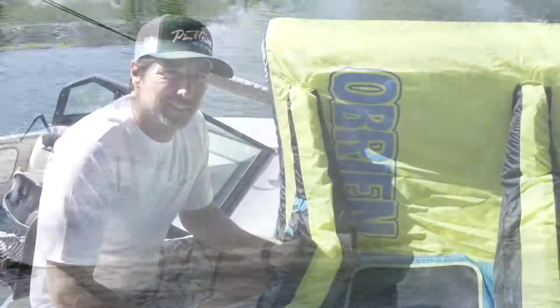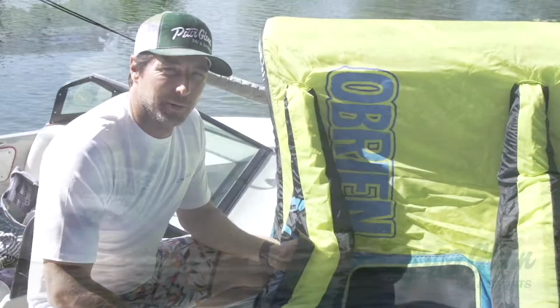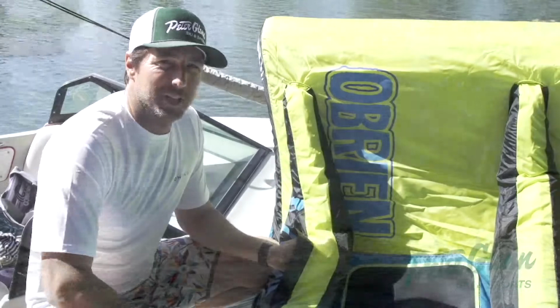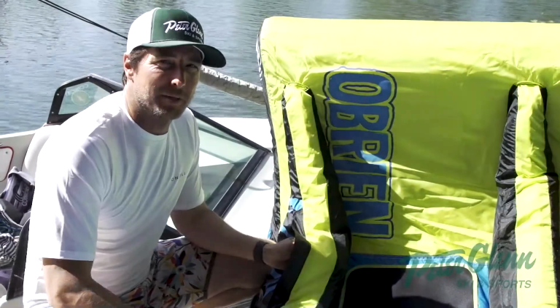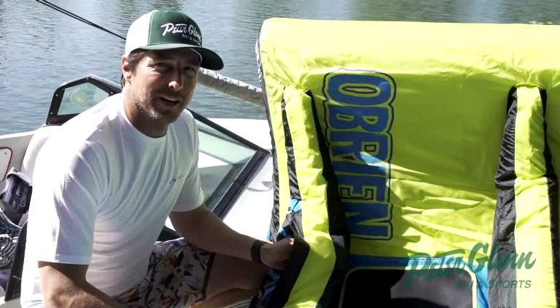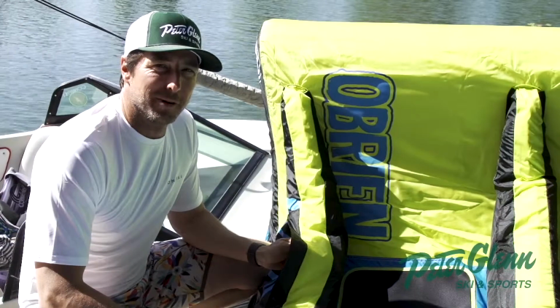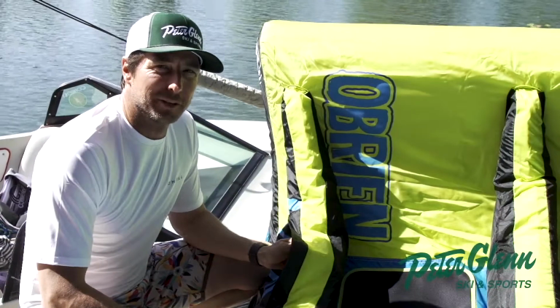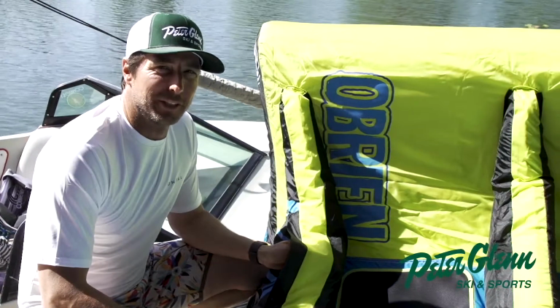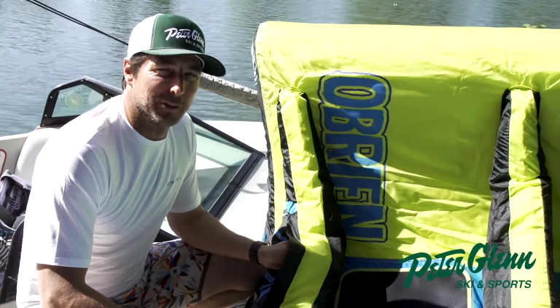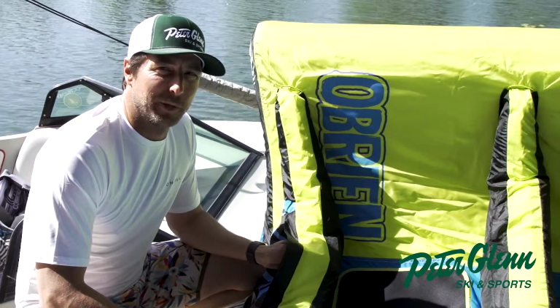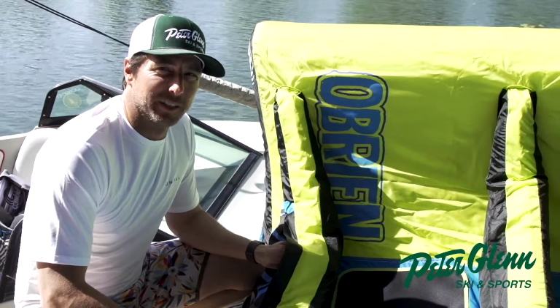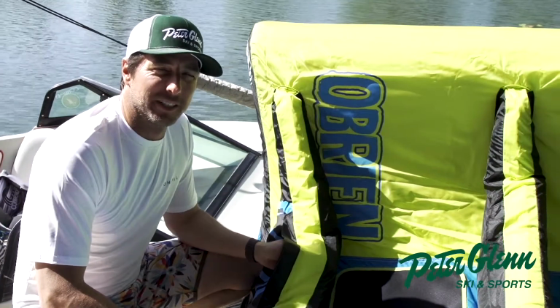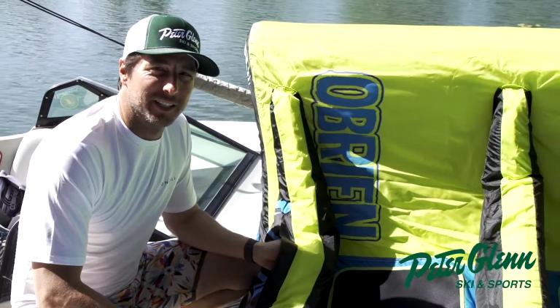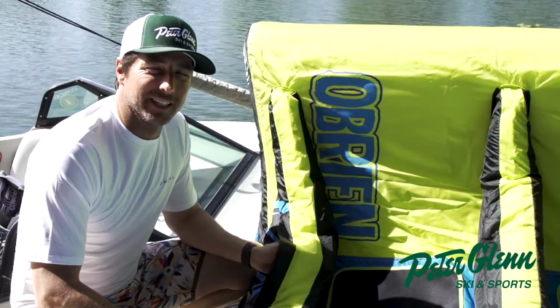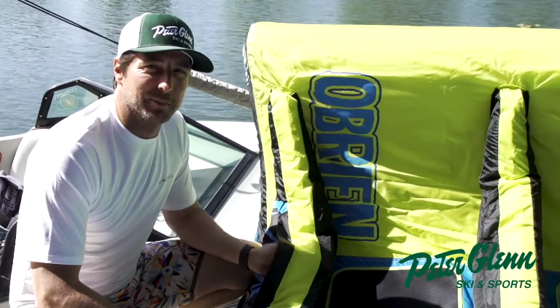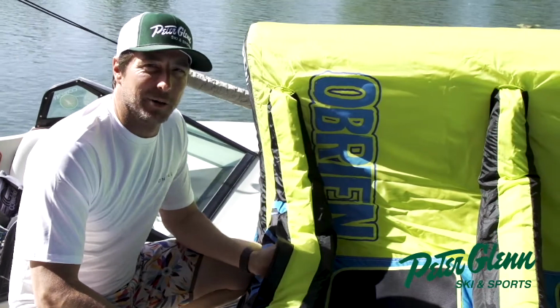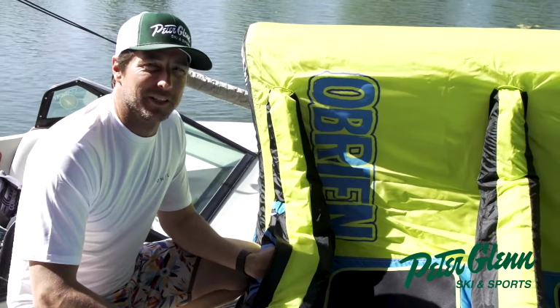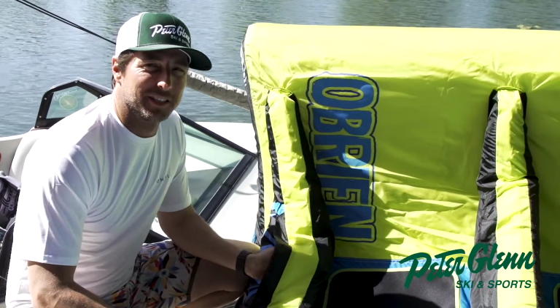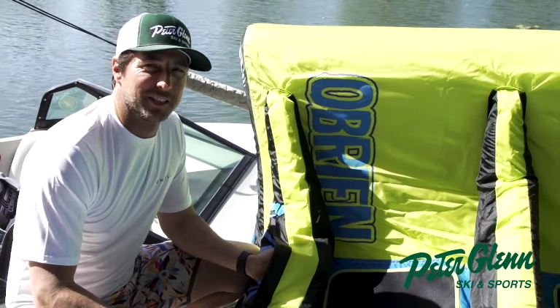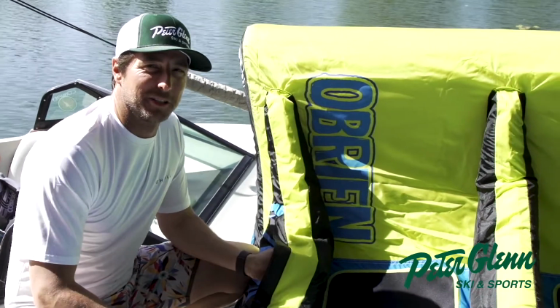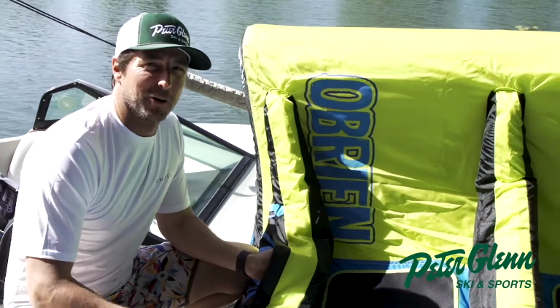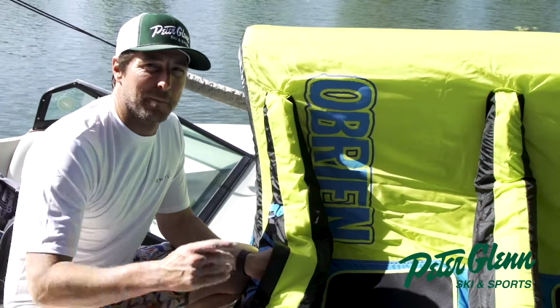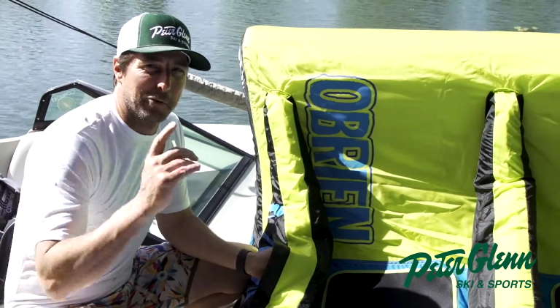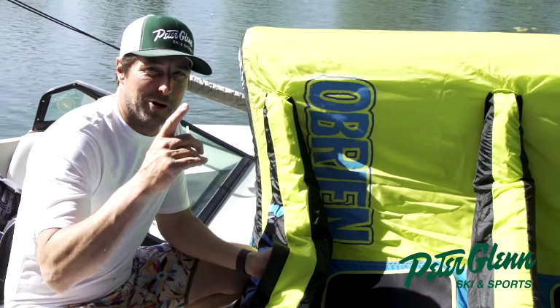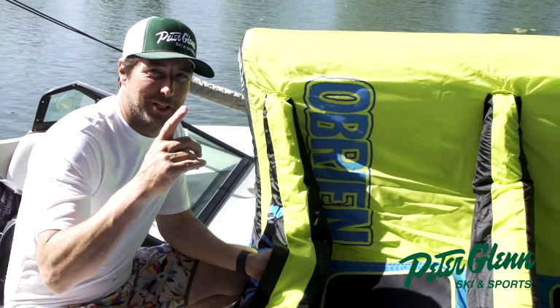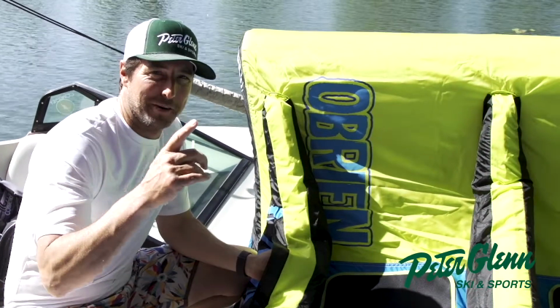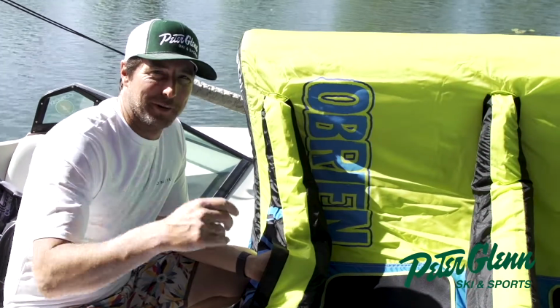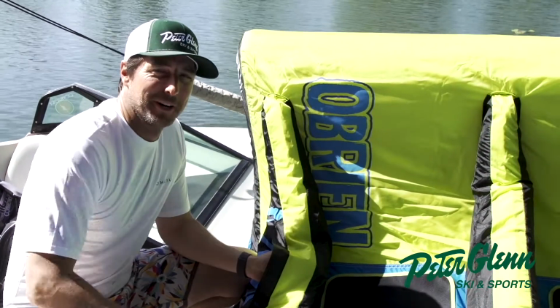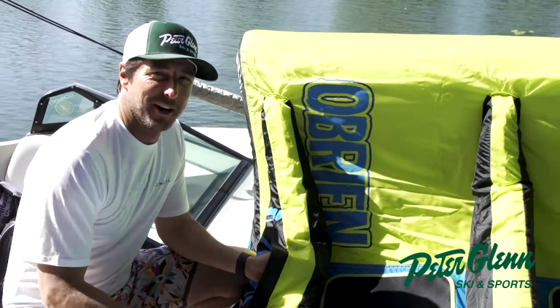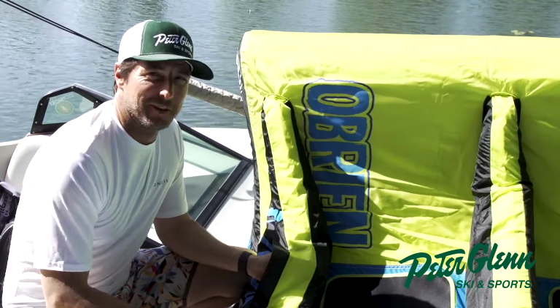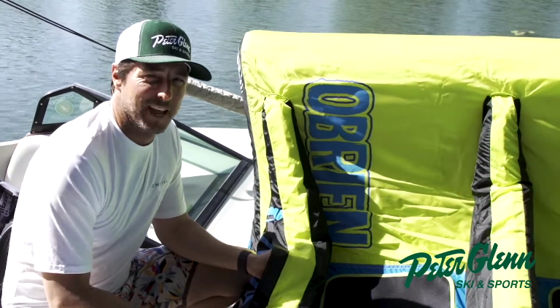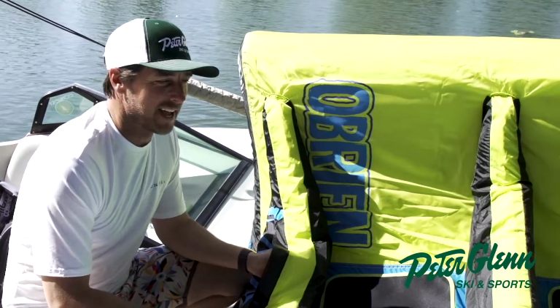What's up, Johnny Mosley here with Peter Glenski in sports. This is your pro tip of the day.